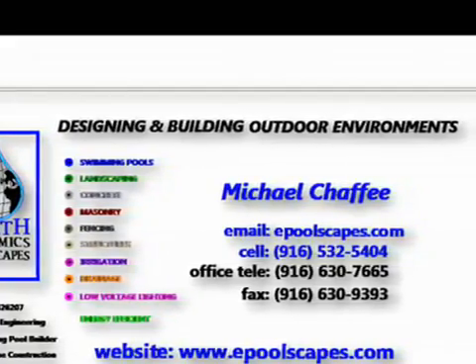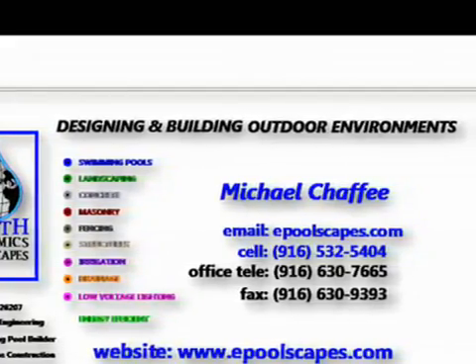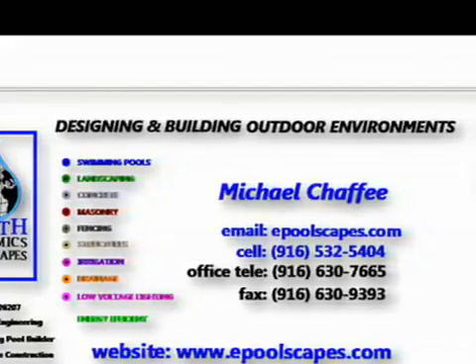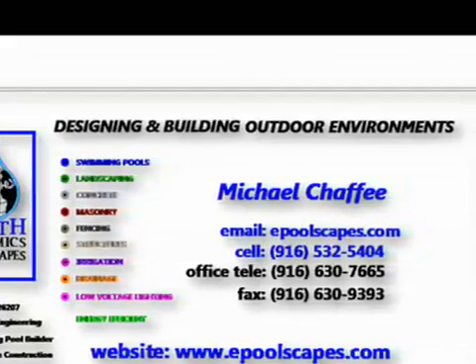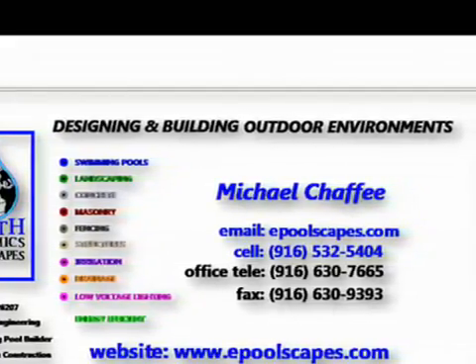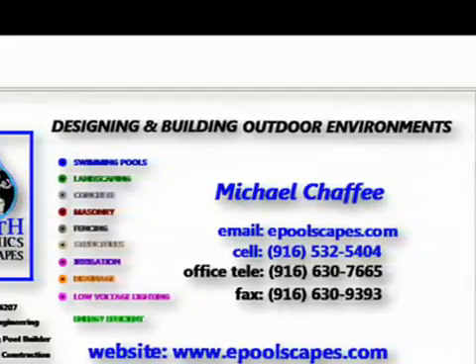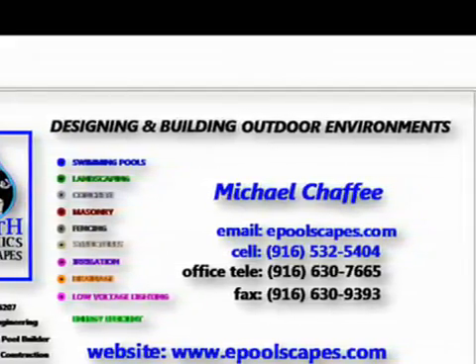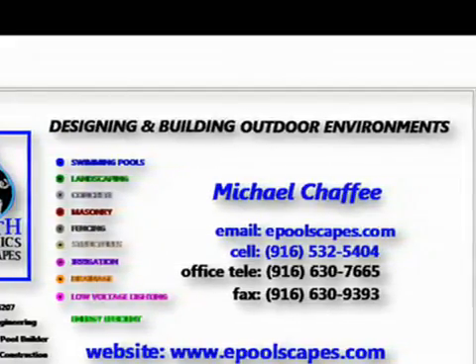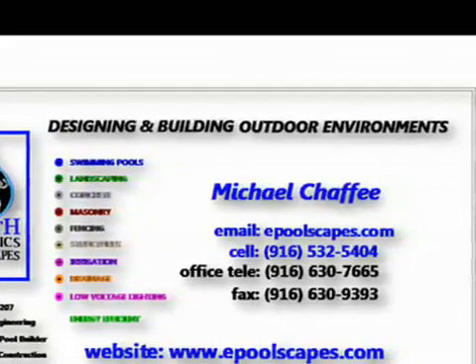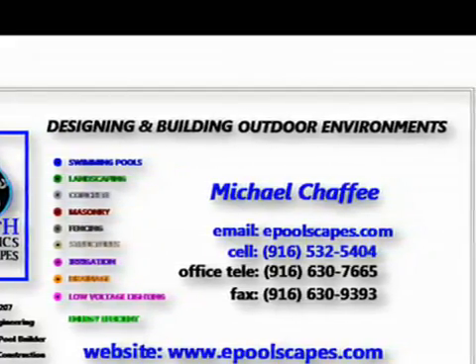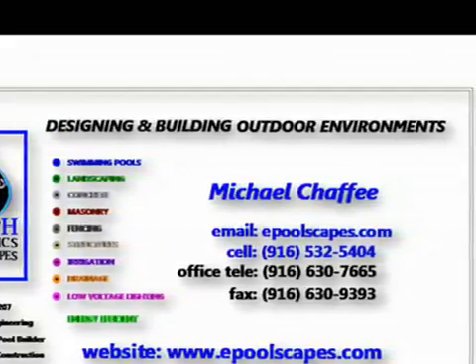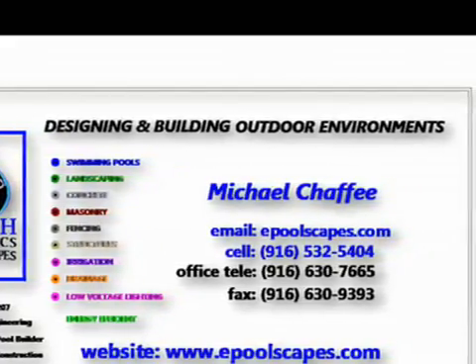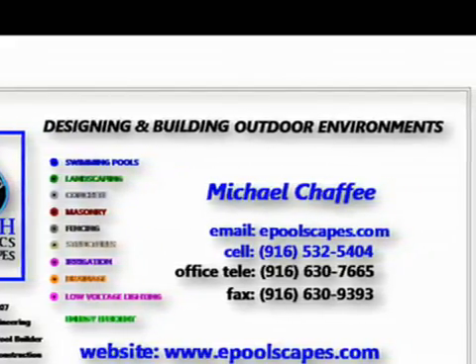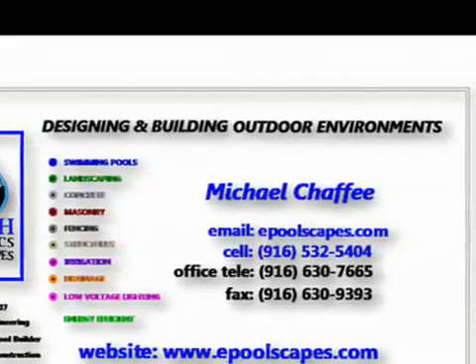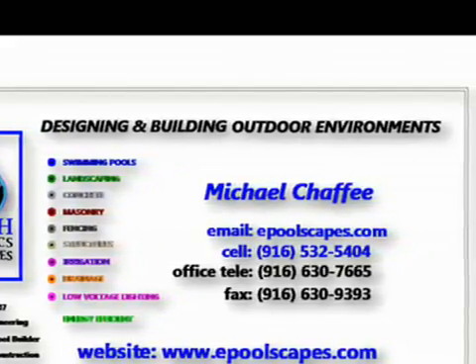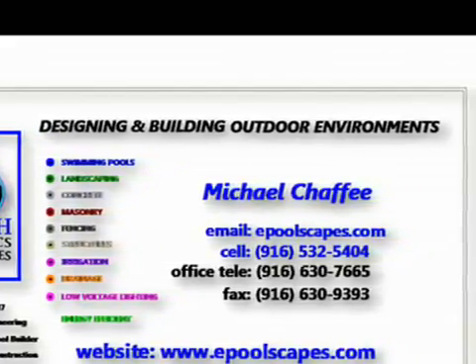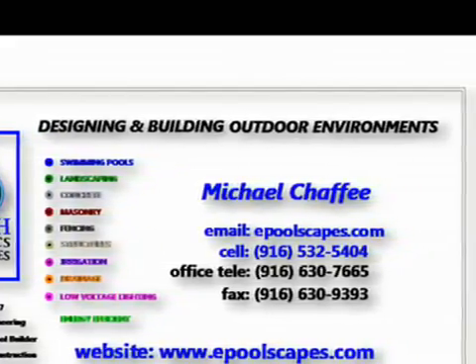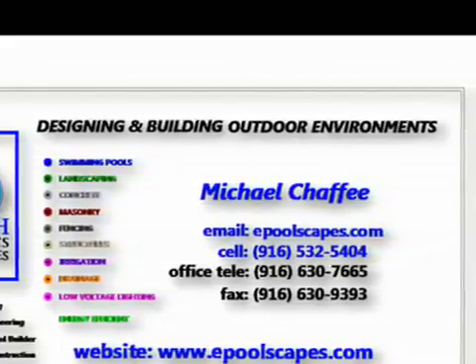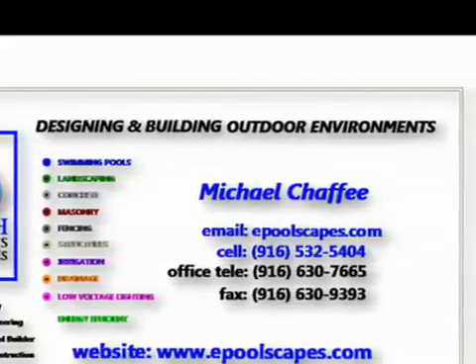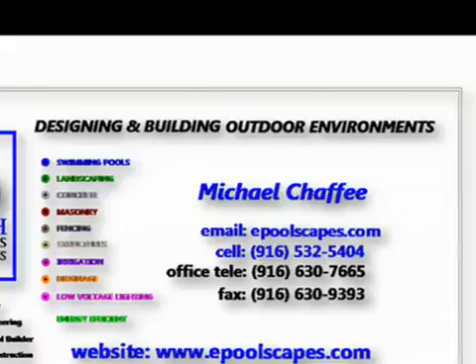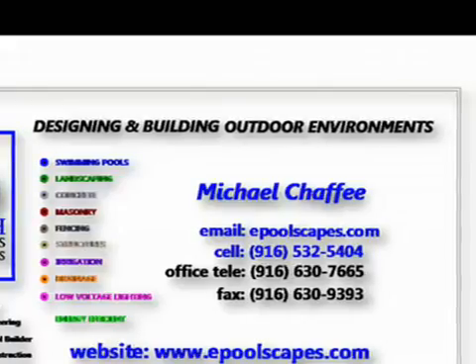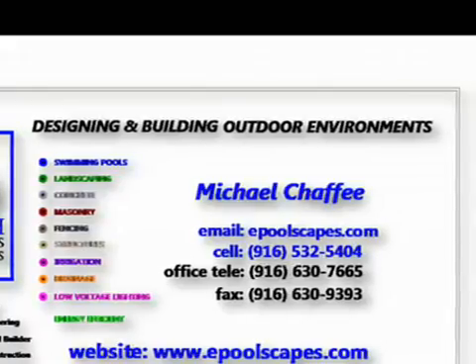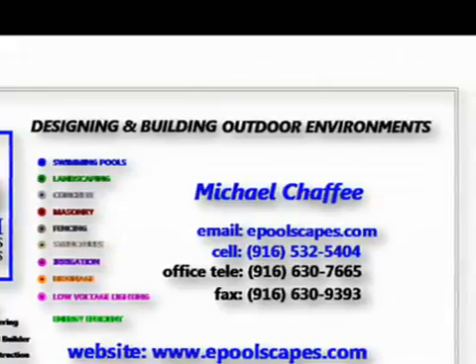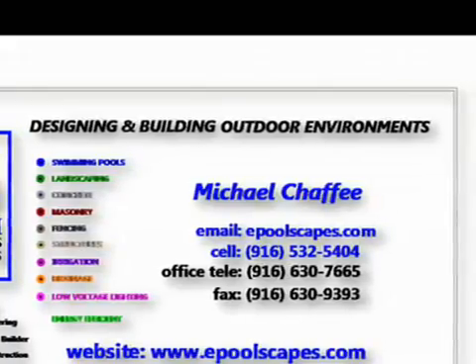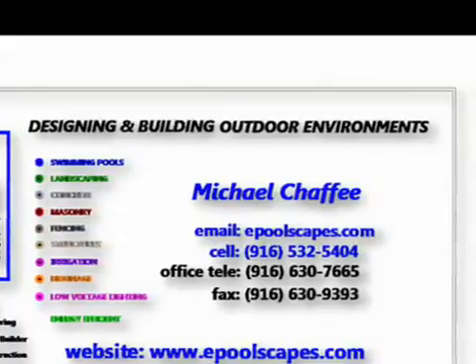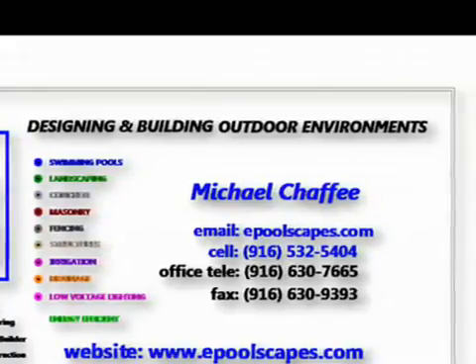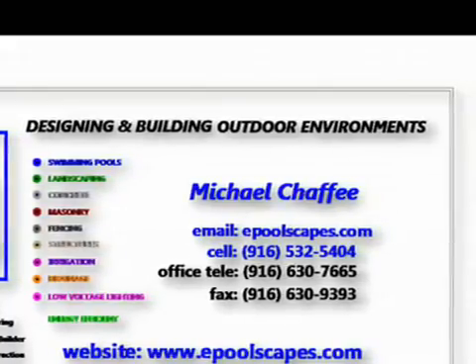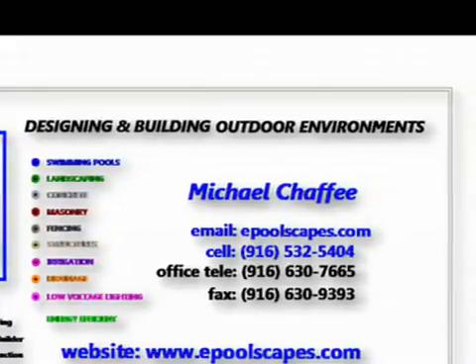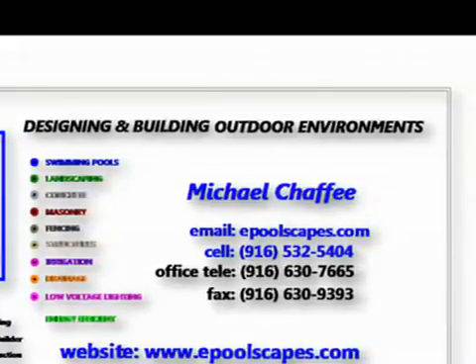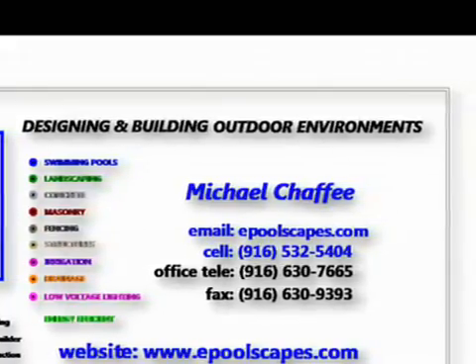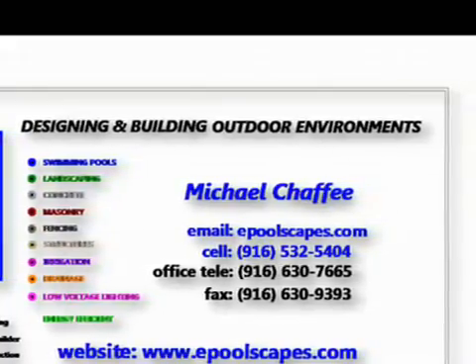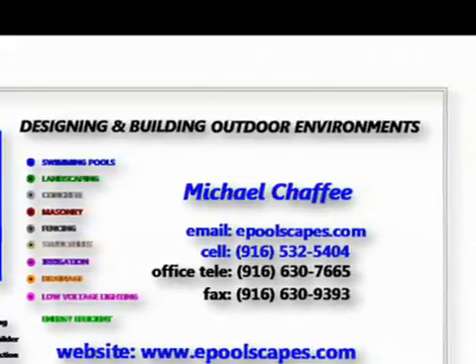On behalf of Earth Dynamics Poolscape's ownership, staff, and management, we thank you for this opportunity.